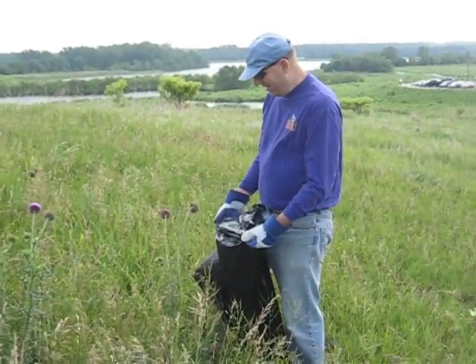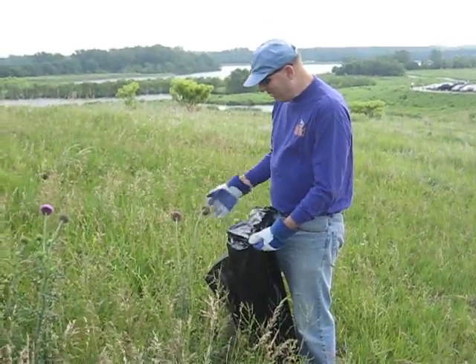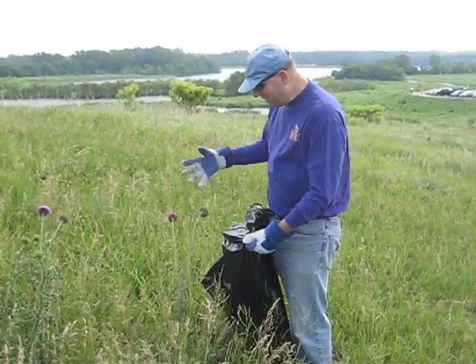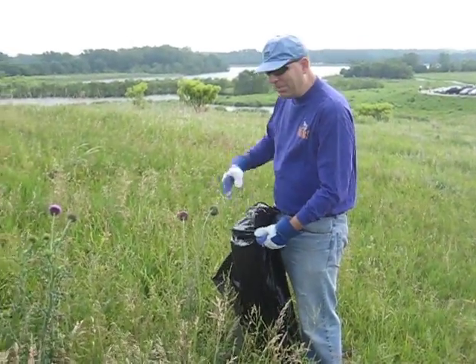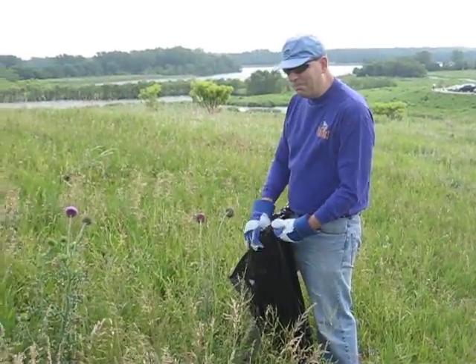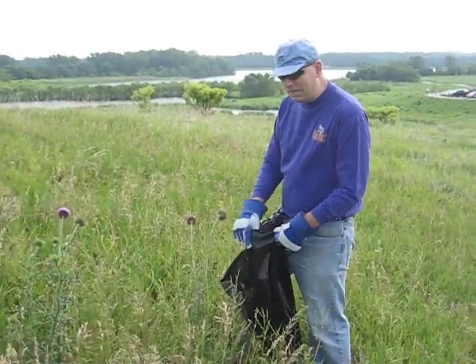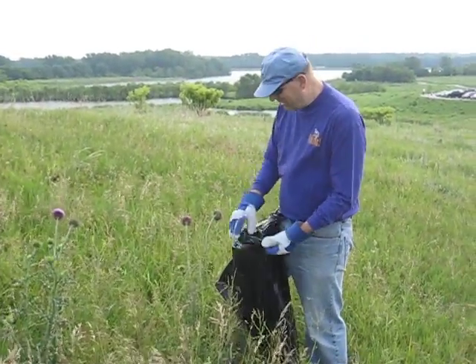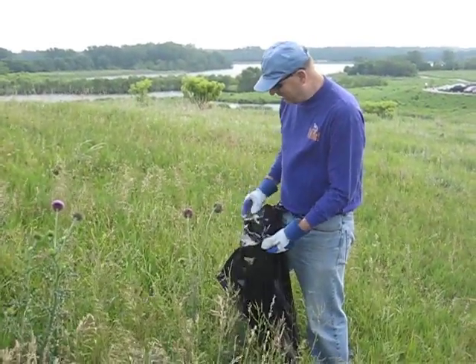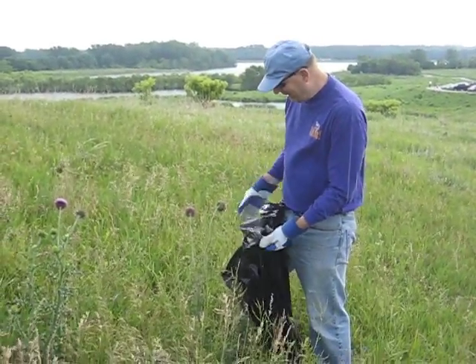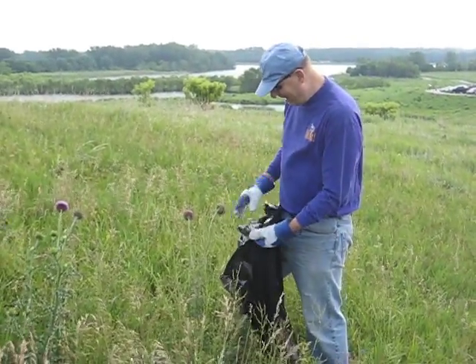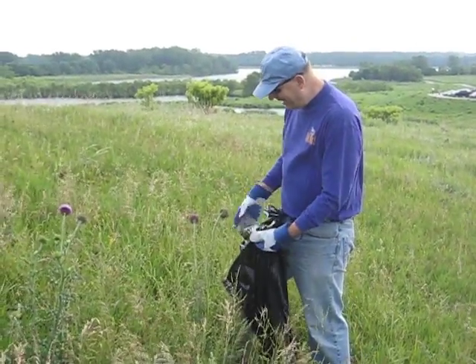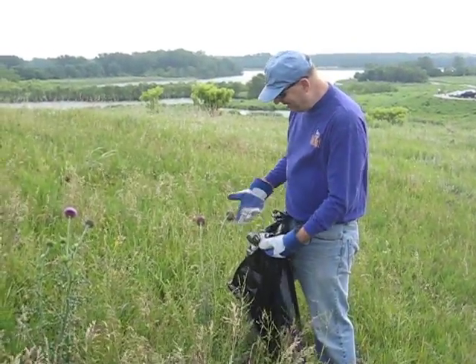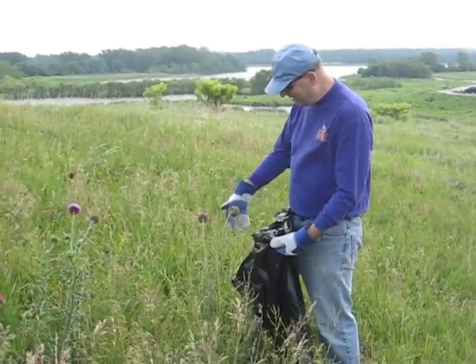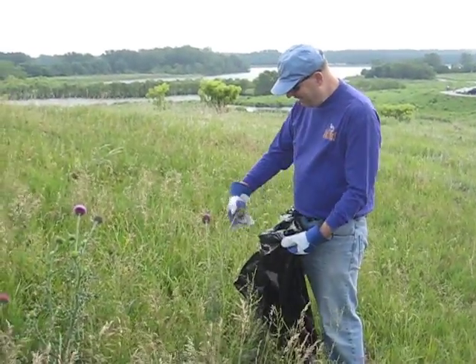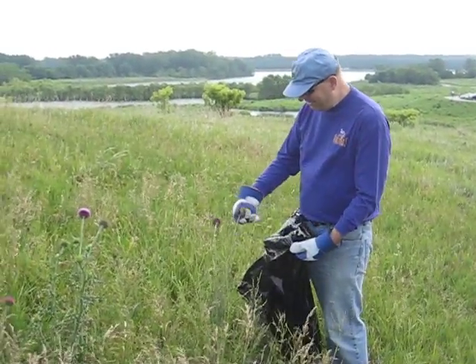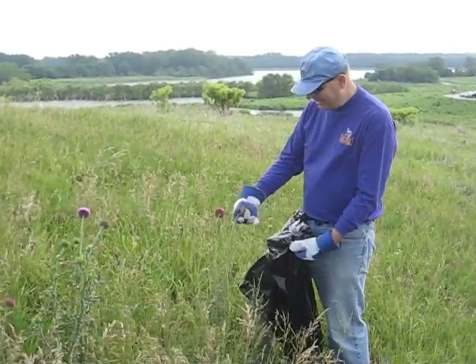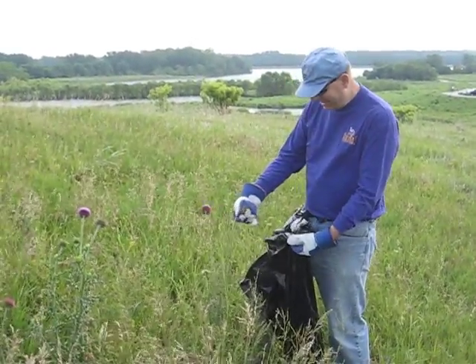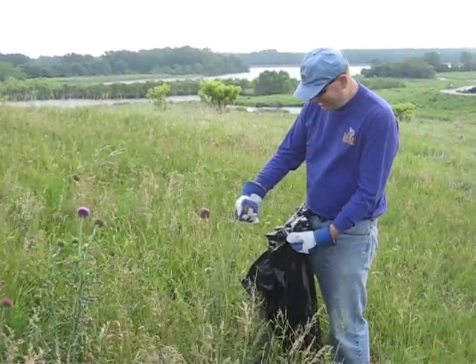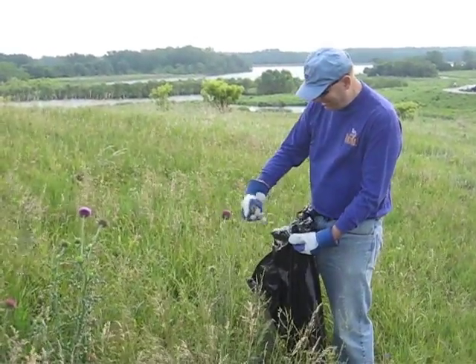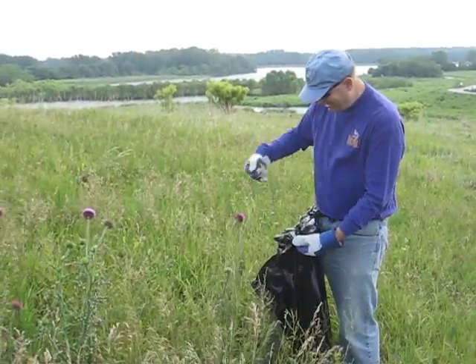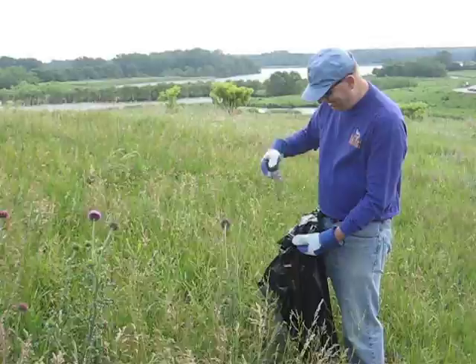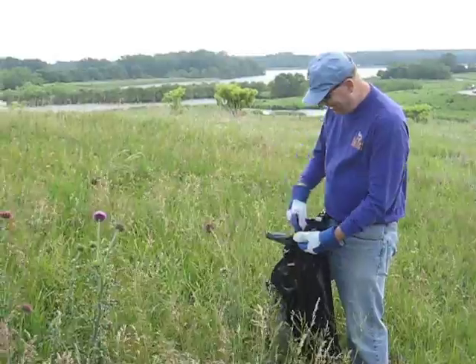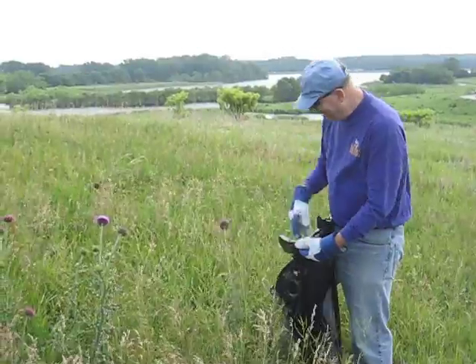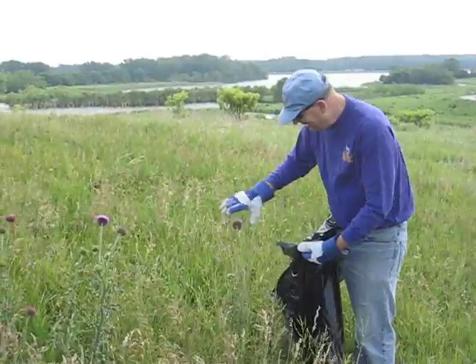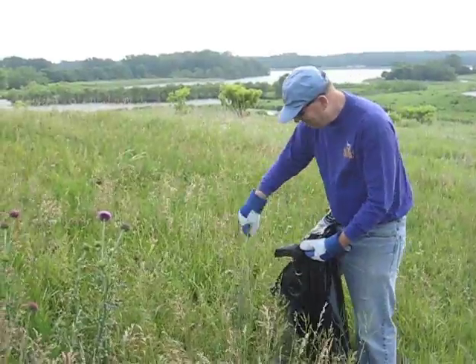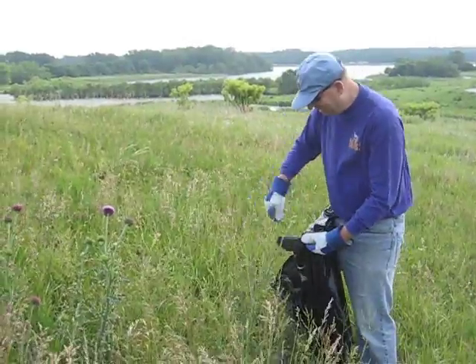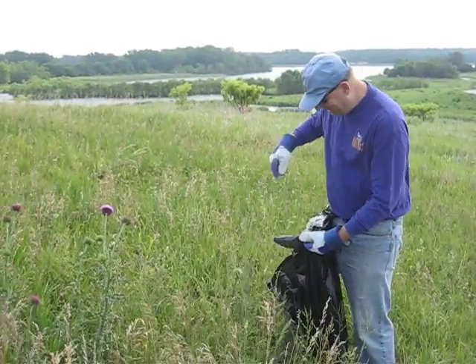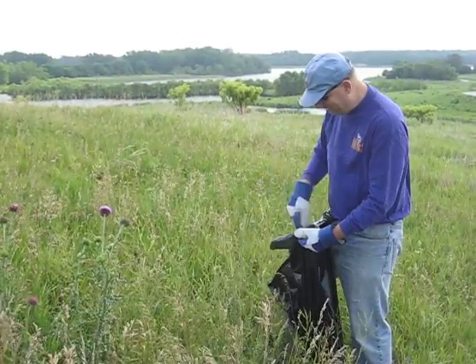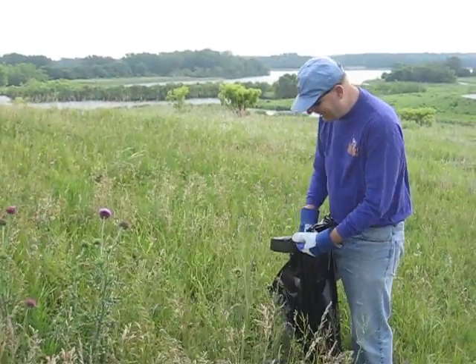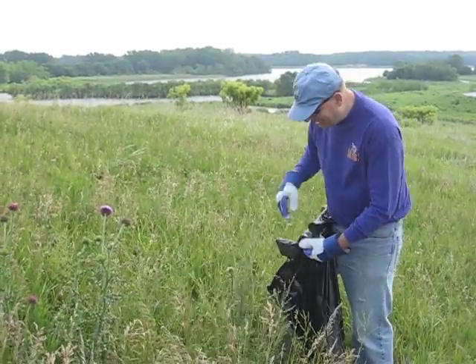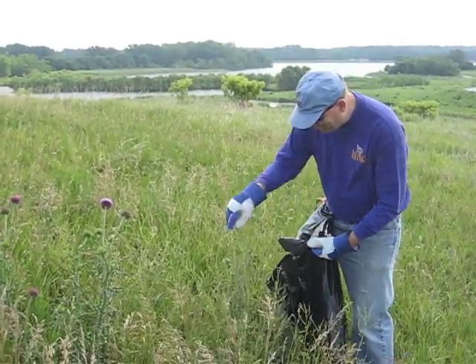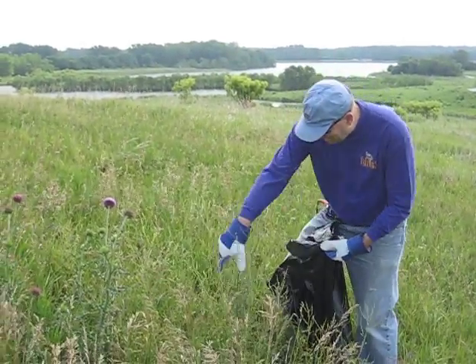Dave Brotherson pulling musk thistle out of Ada Hayden. First you take the seed heads and pull those off so they don't come back.